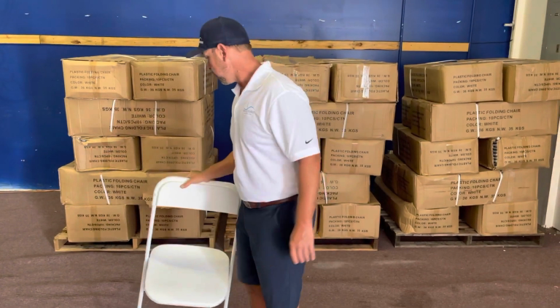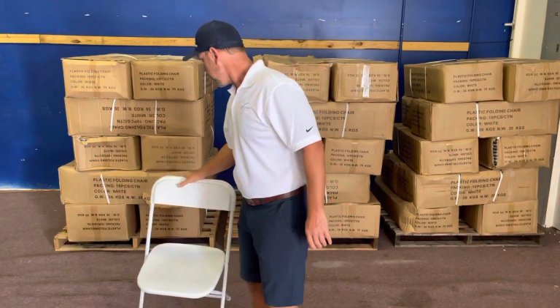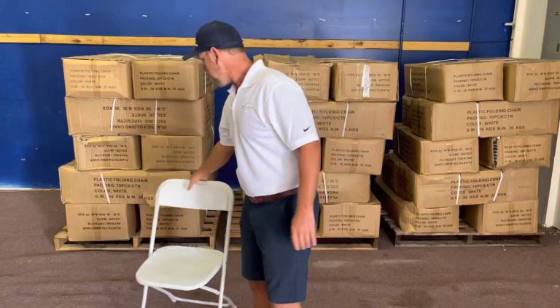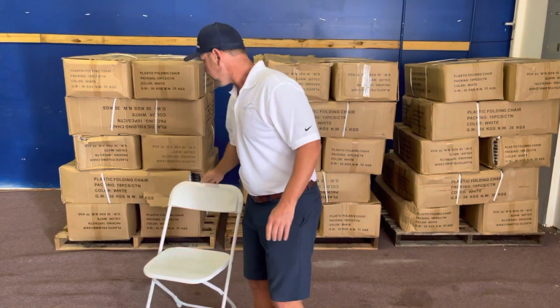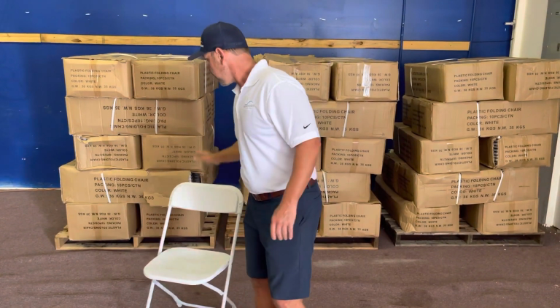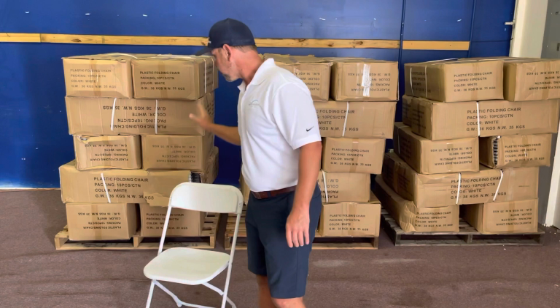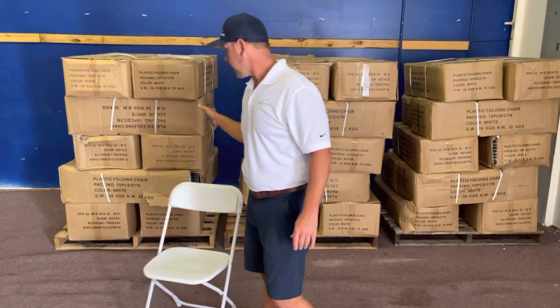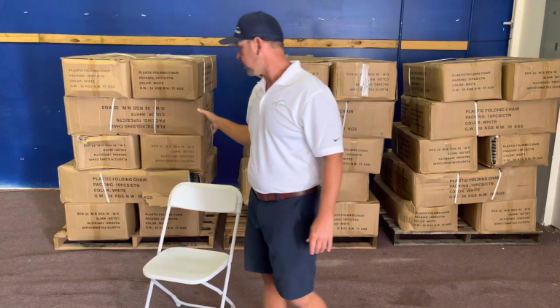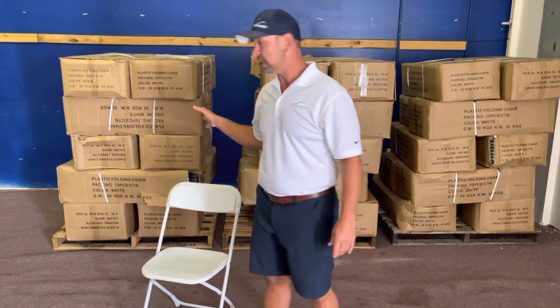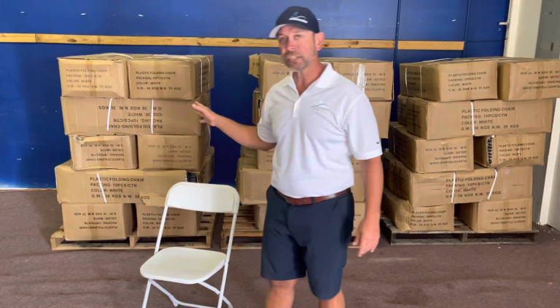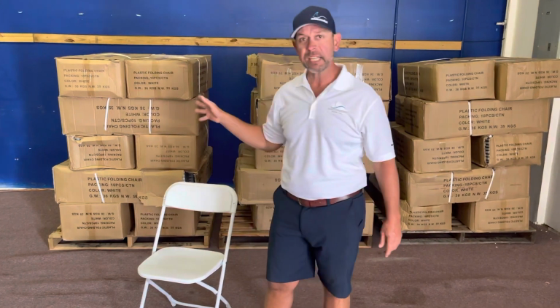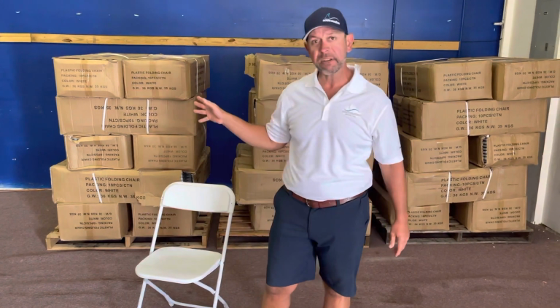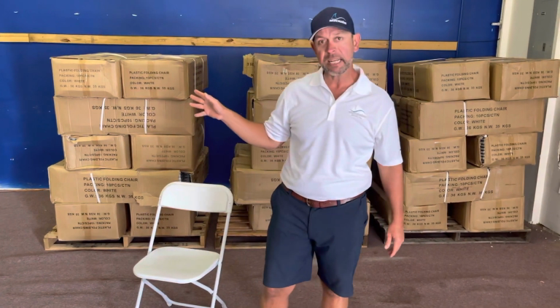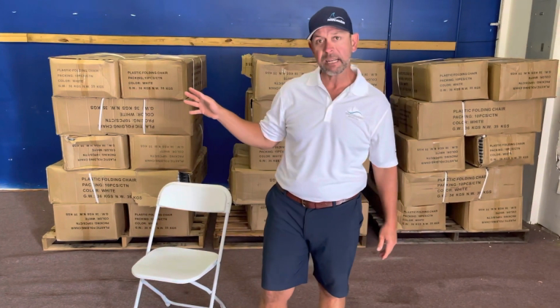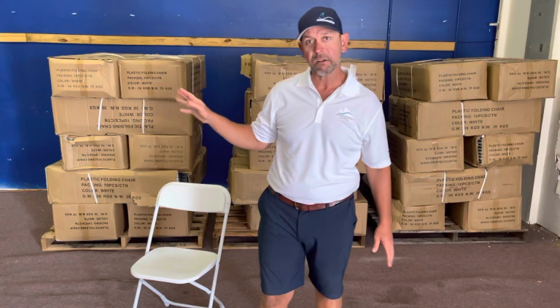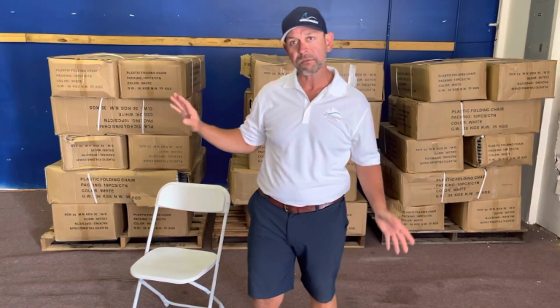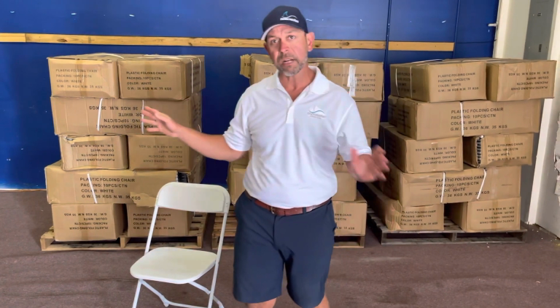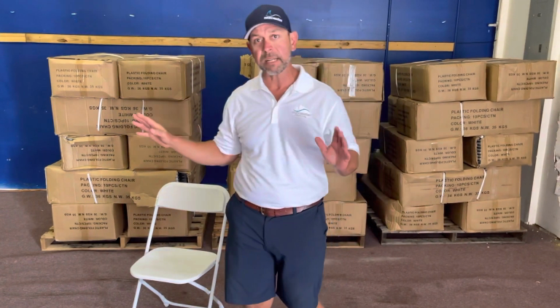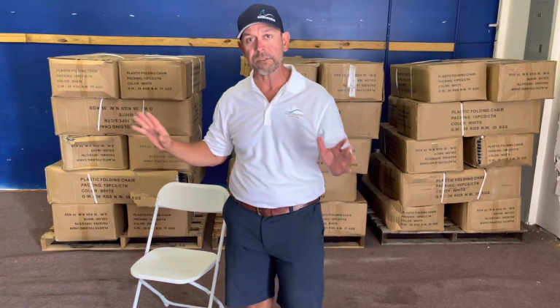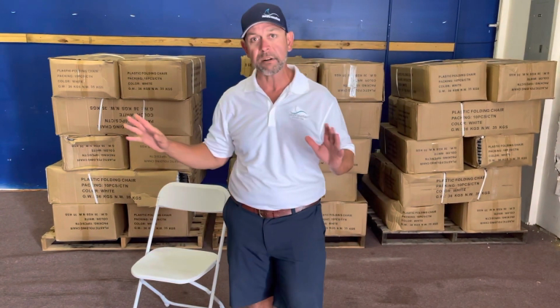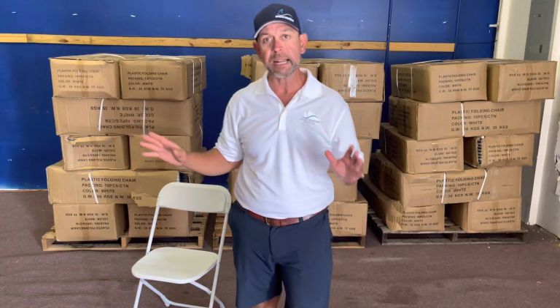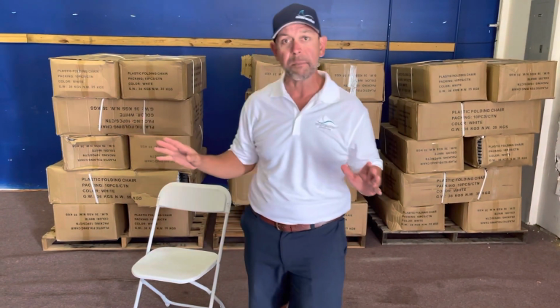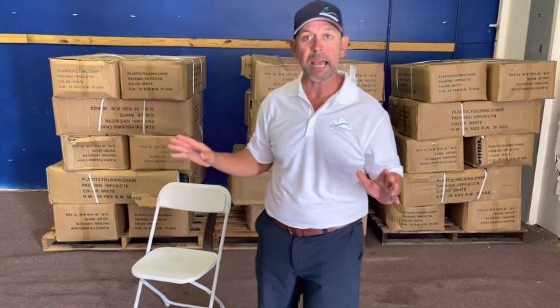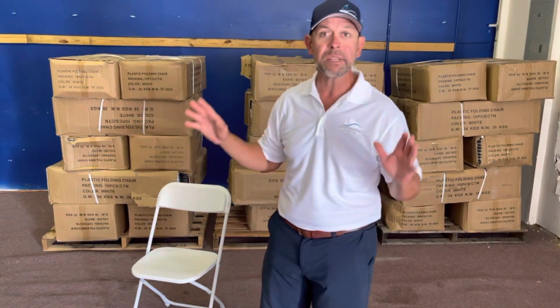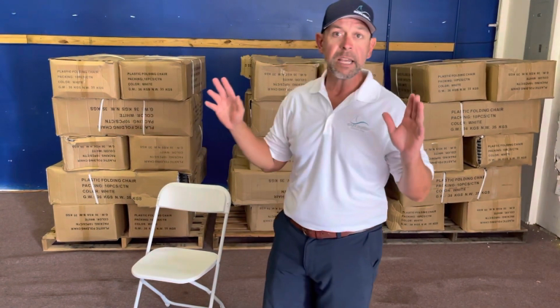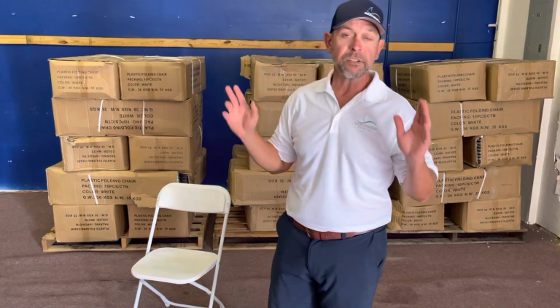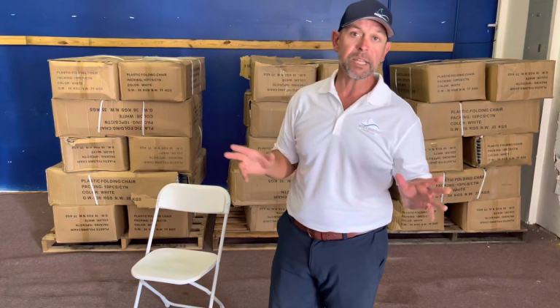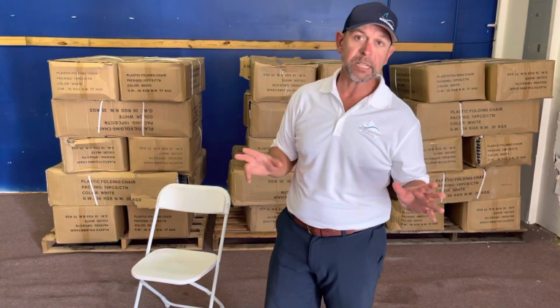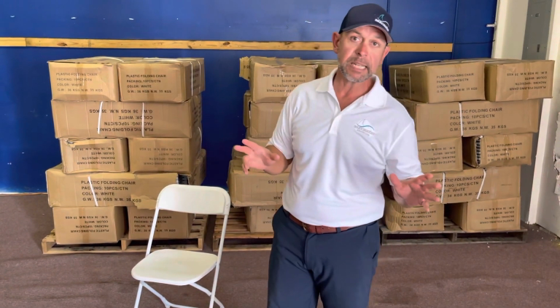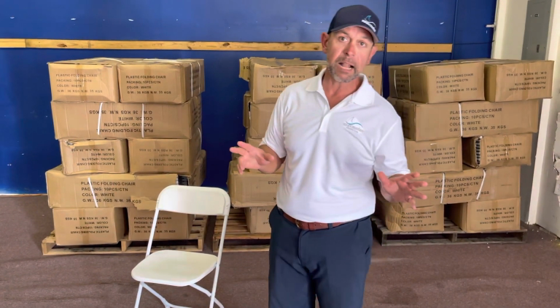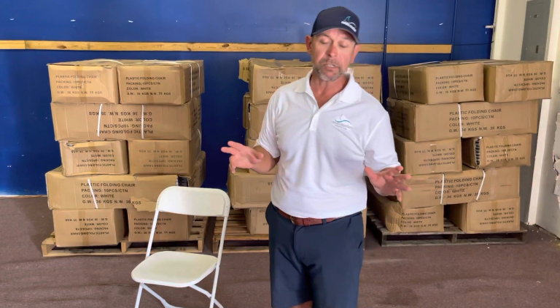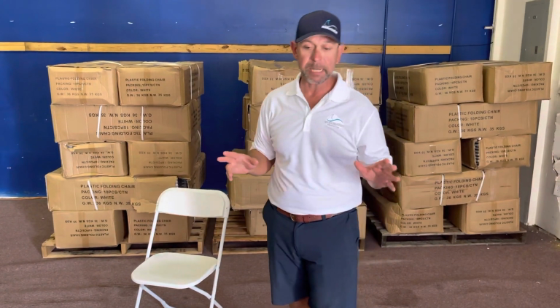So we have about 370 to 380 of them left. They're $17 a piece.